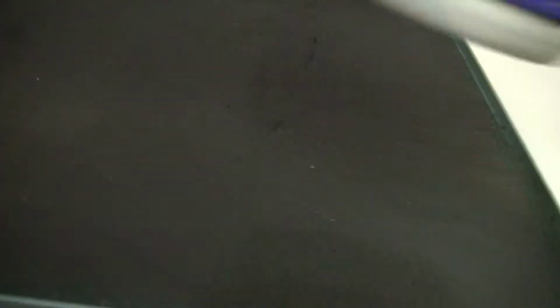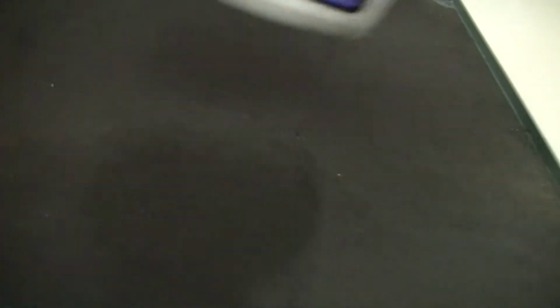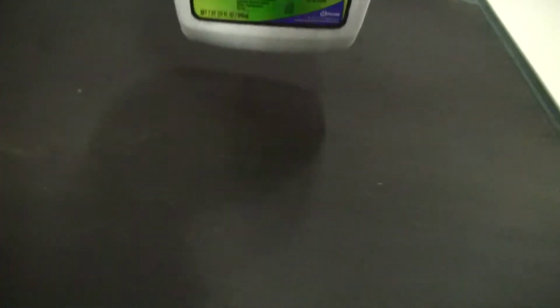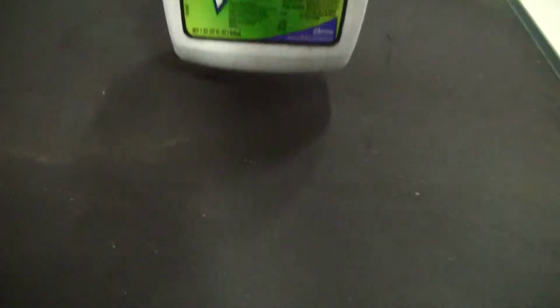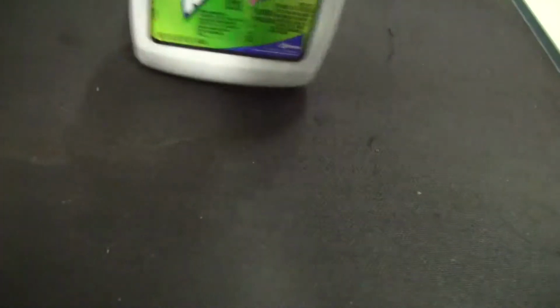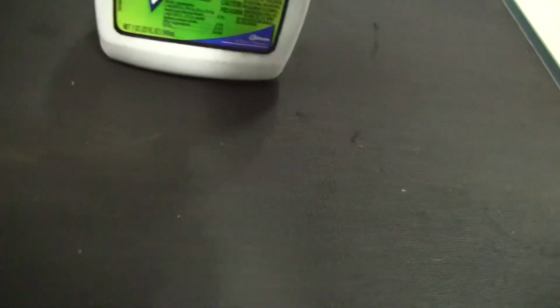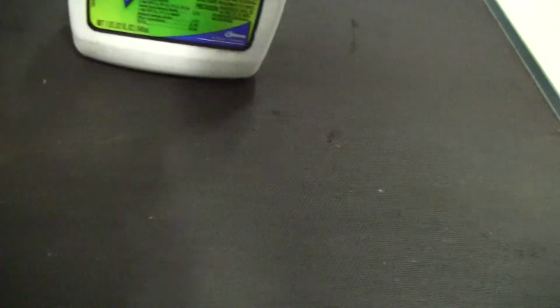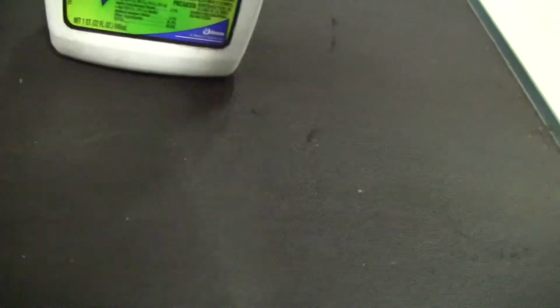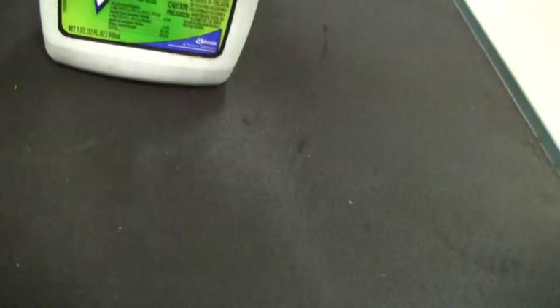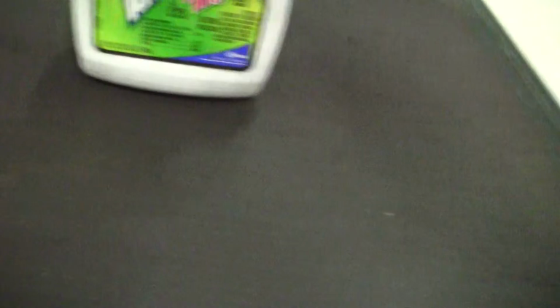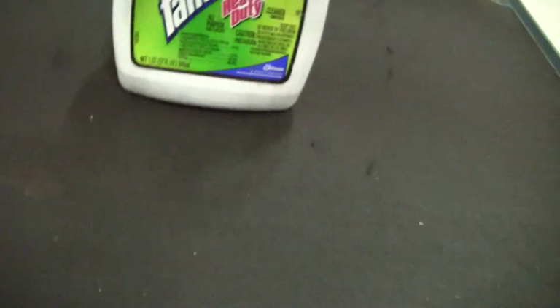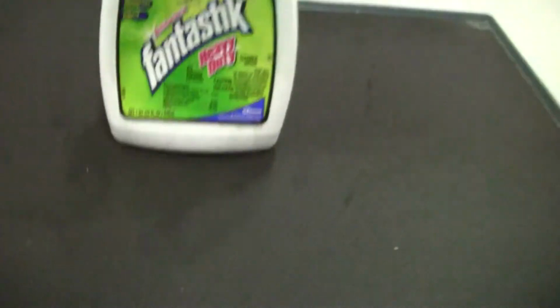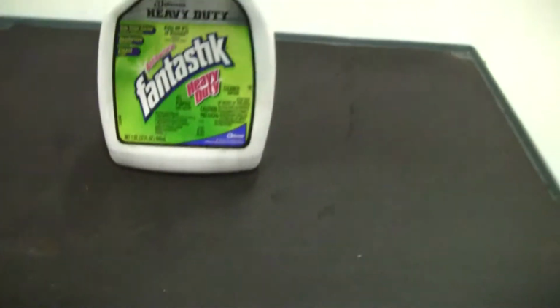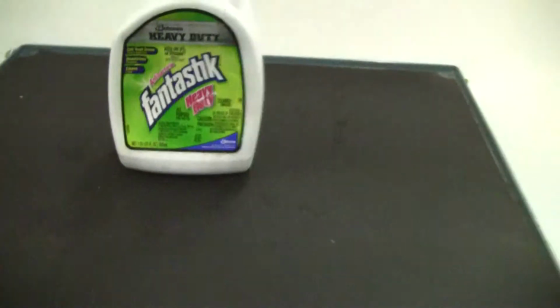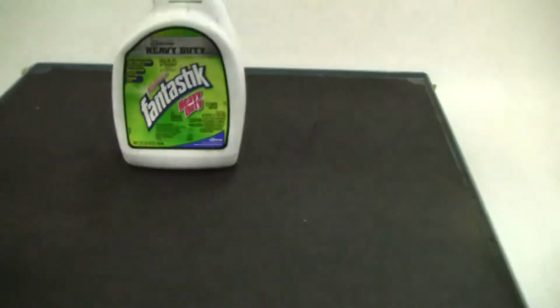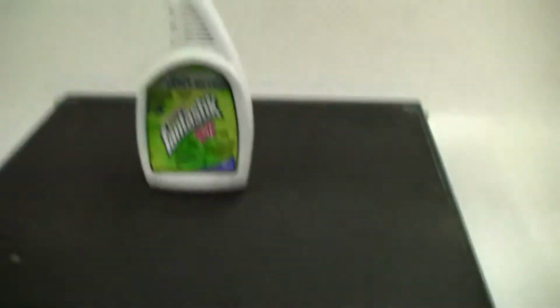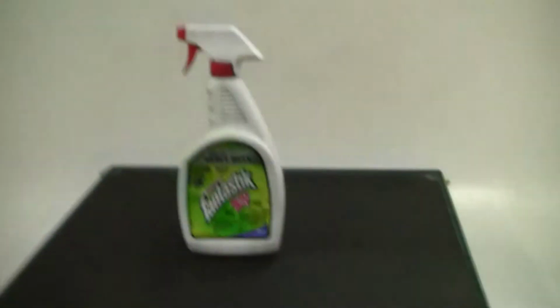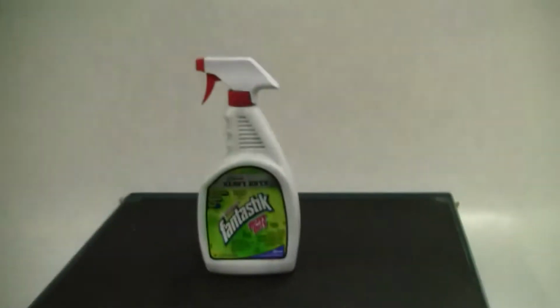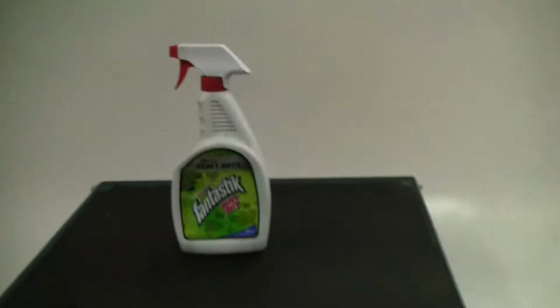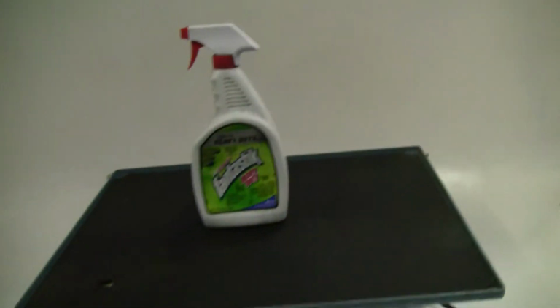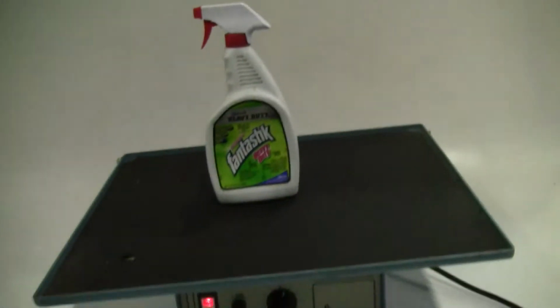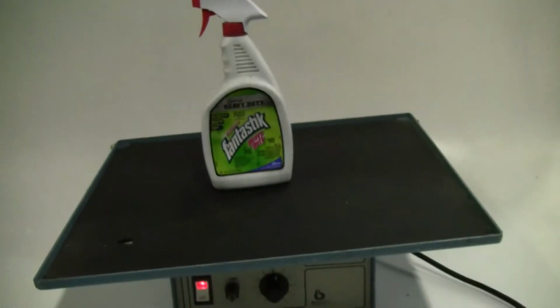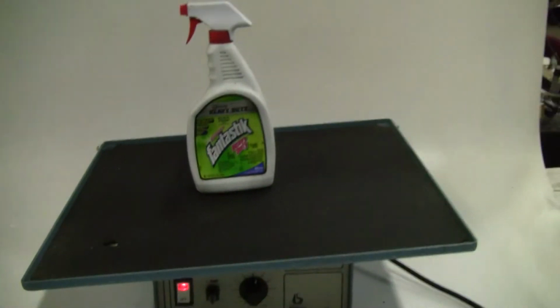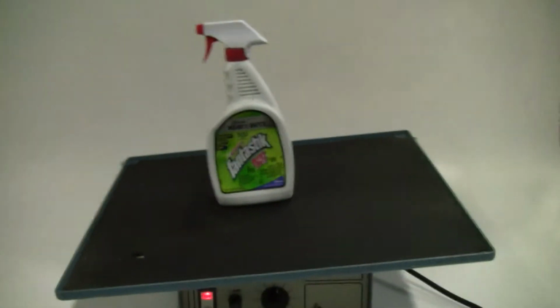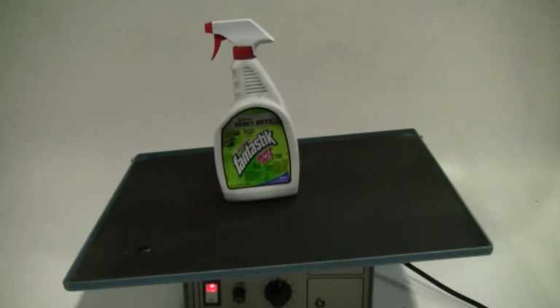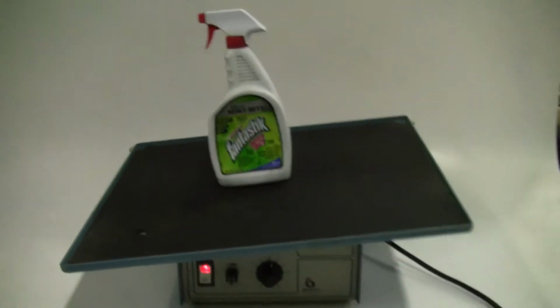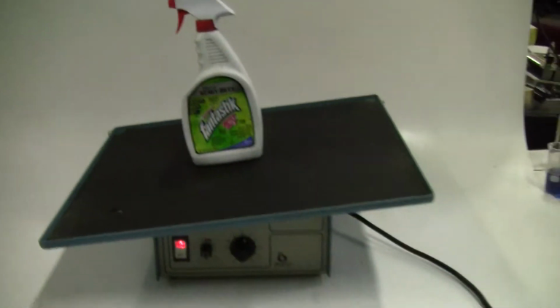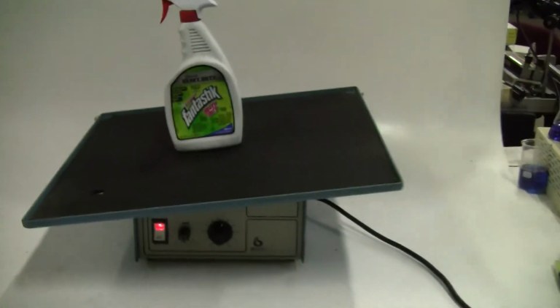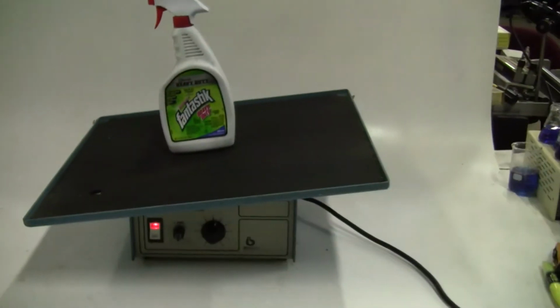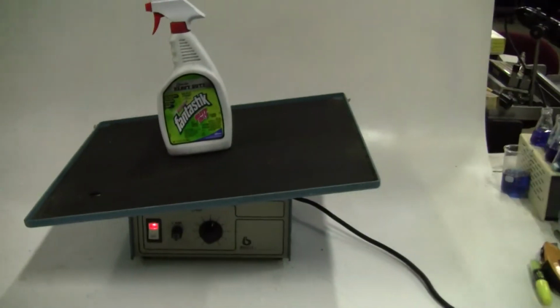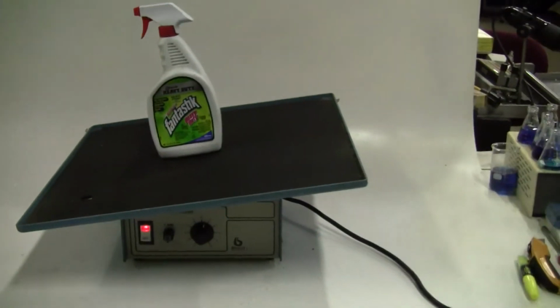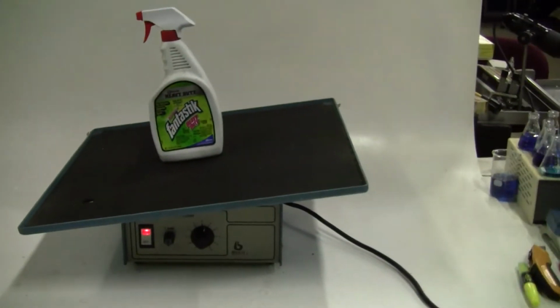Everything looks relatively clean, and it's rocking fantastic.